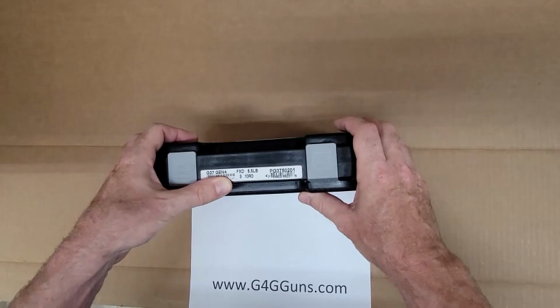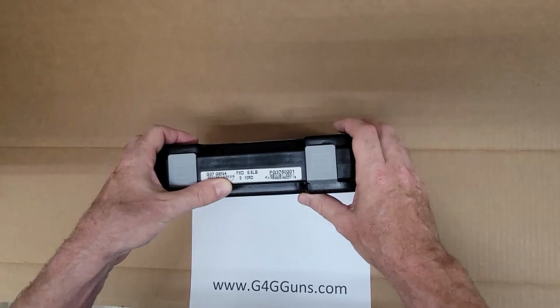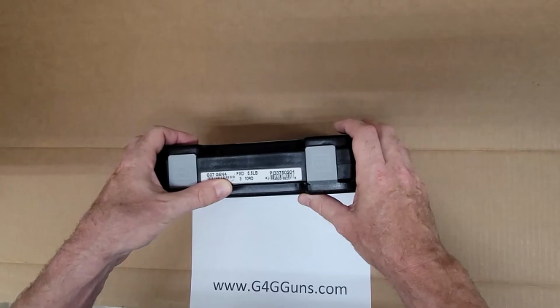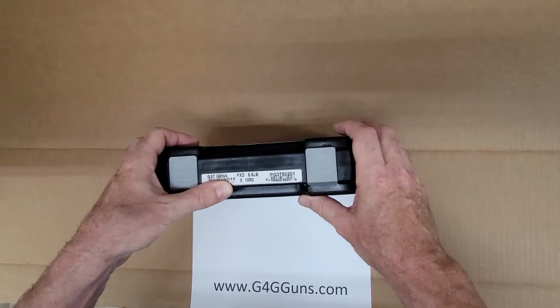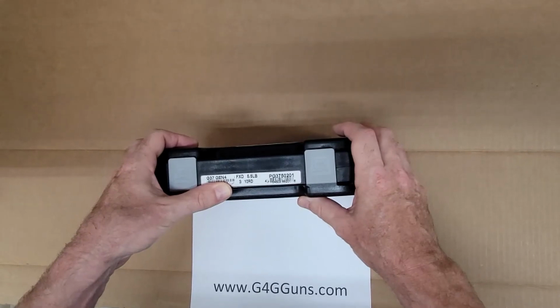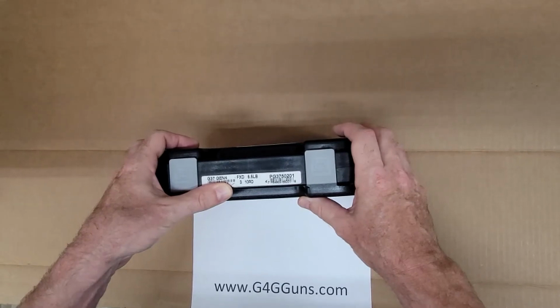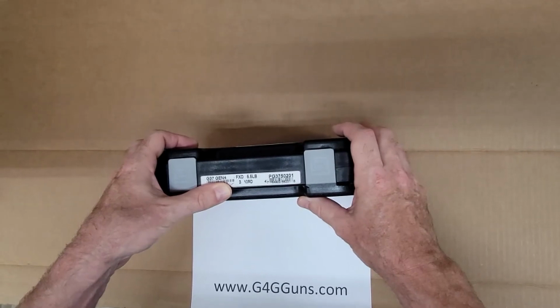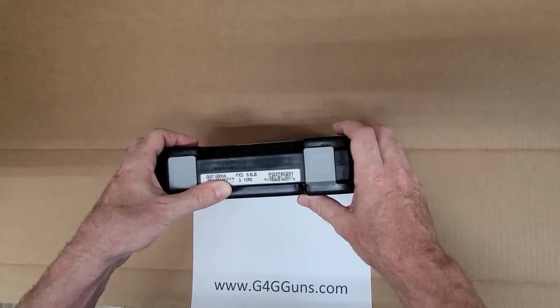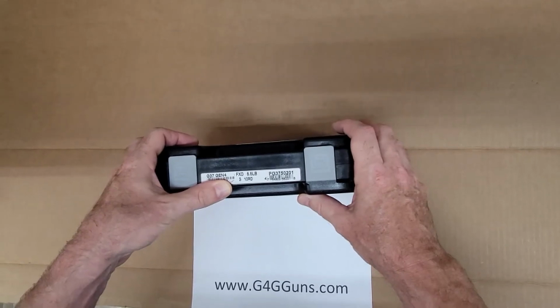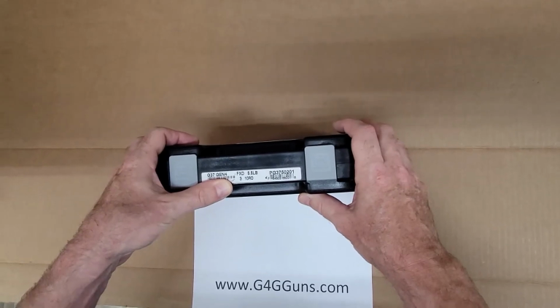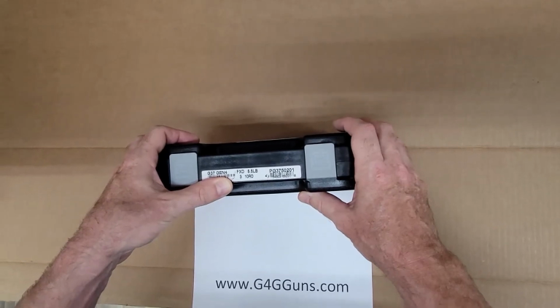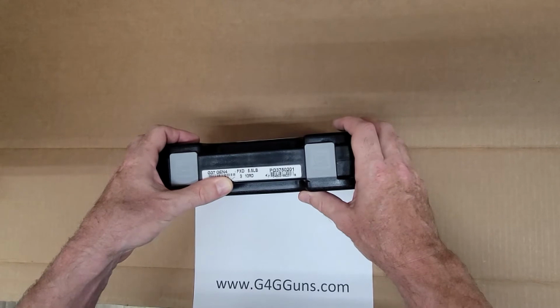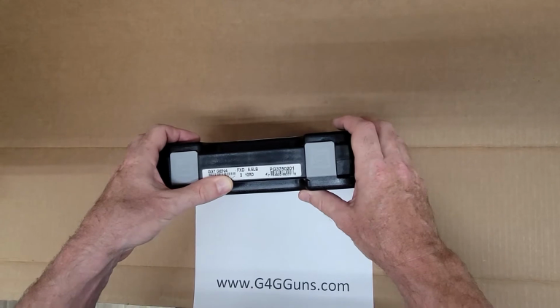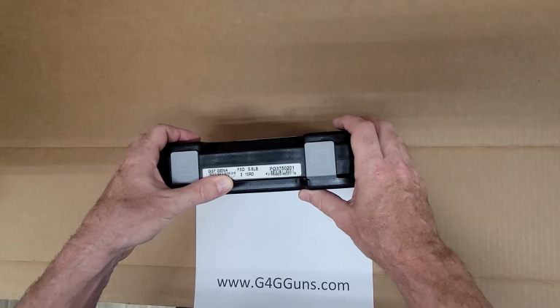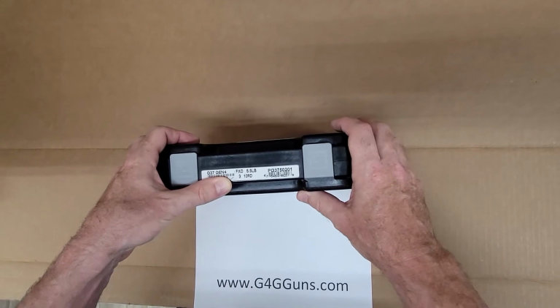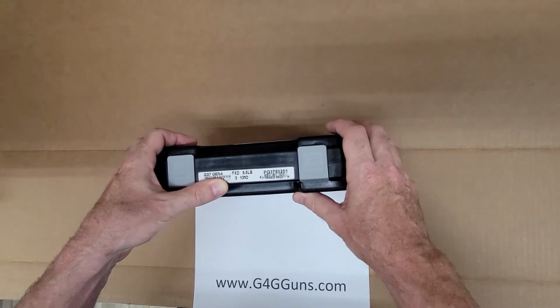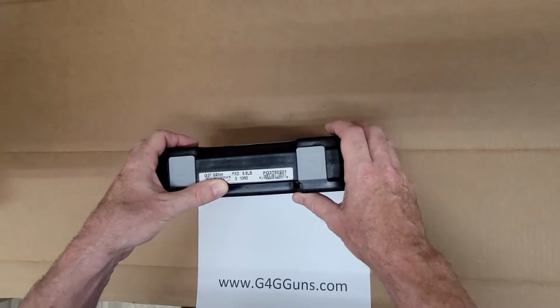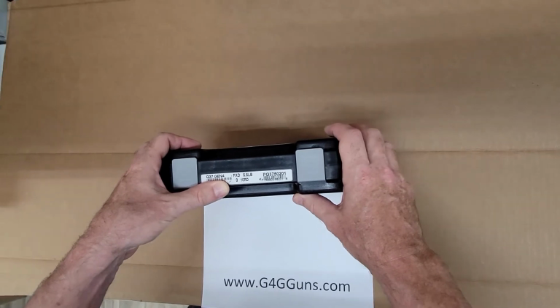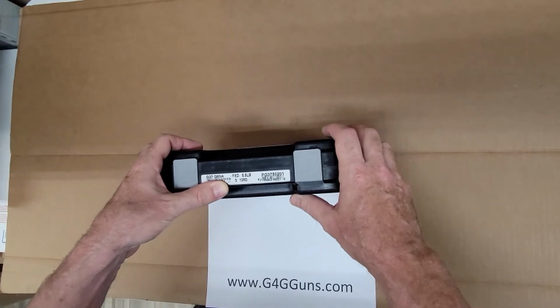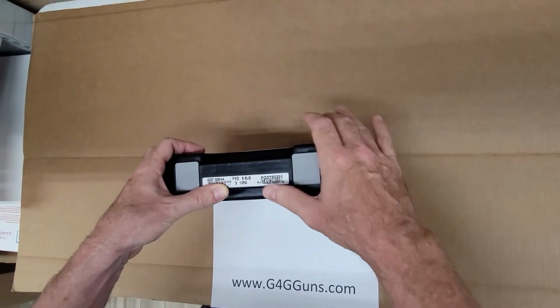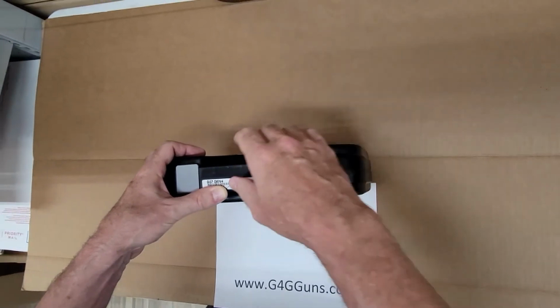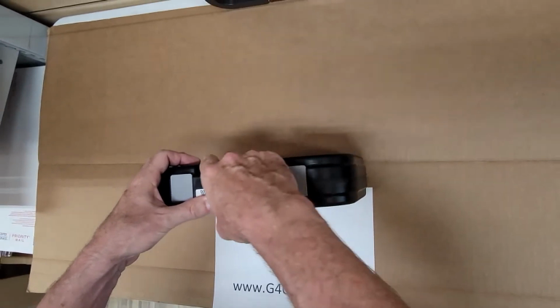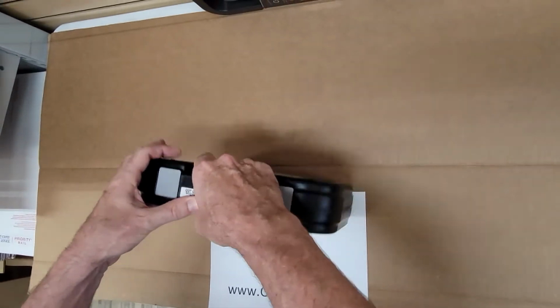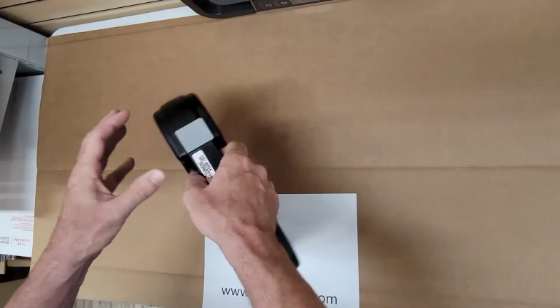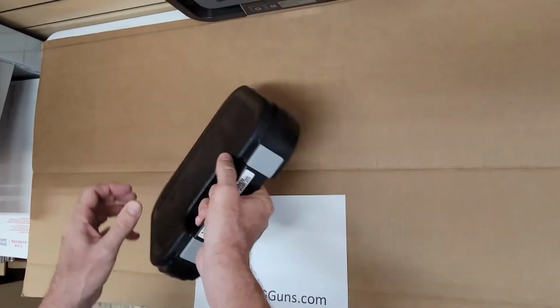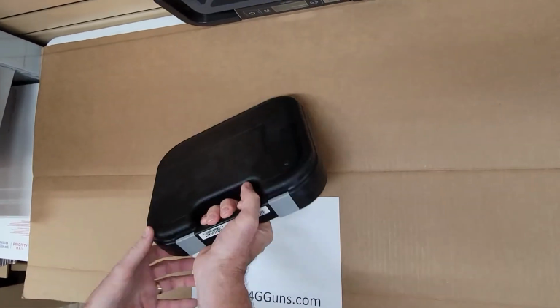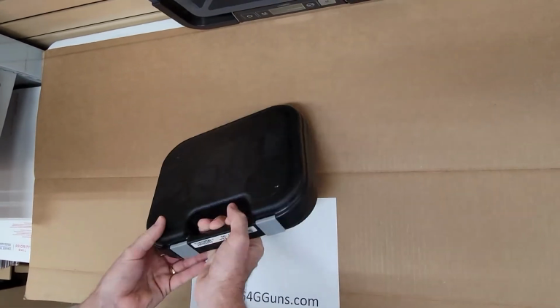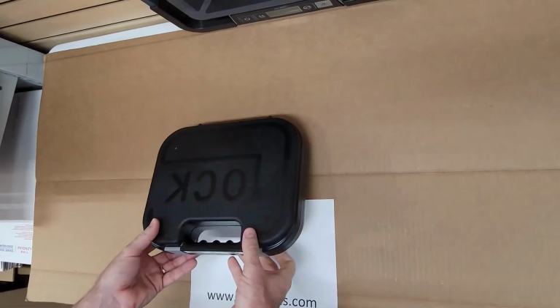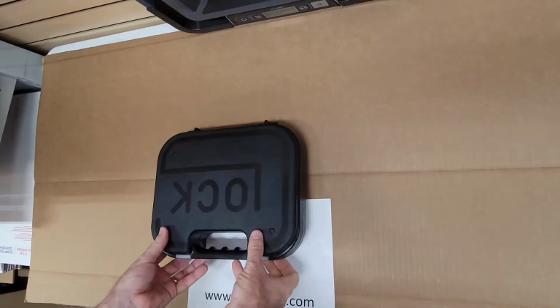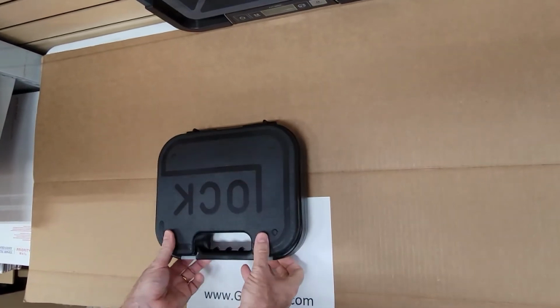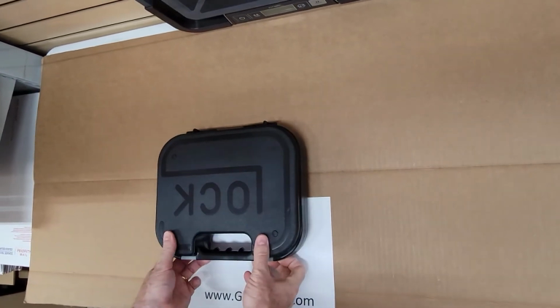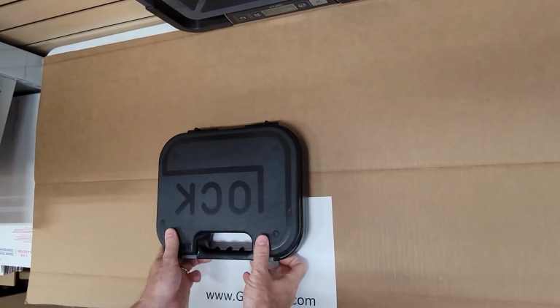G4G Guns here. Unboxing the Glock G37, Generation 4.